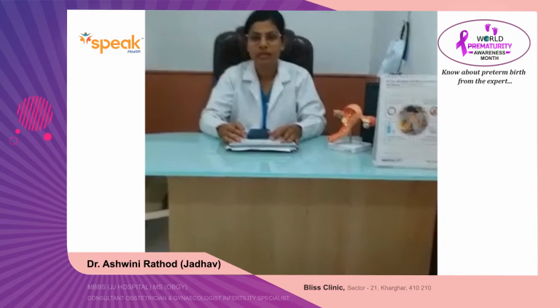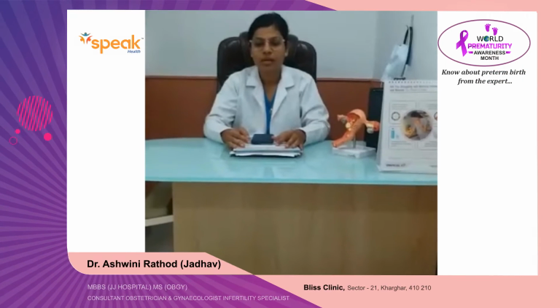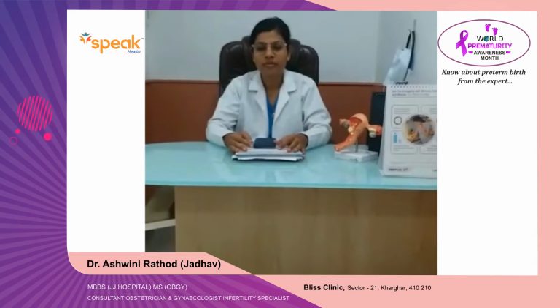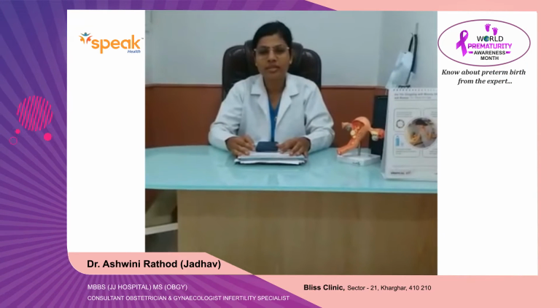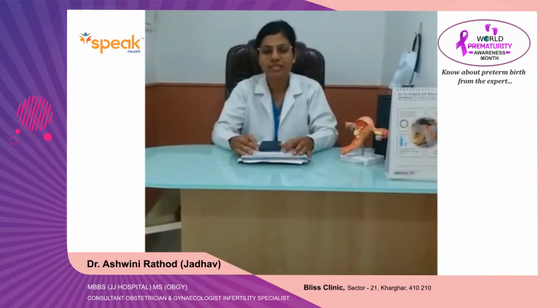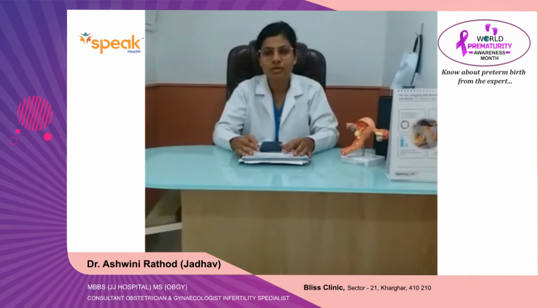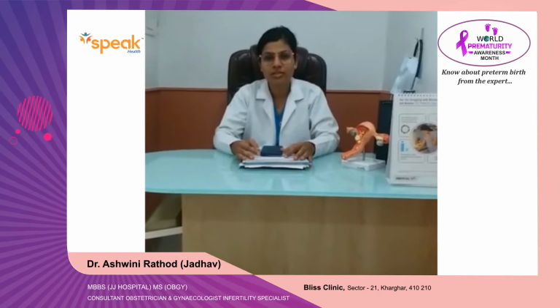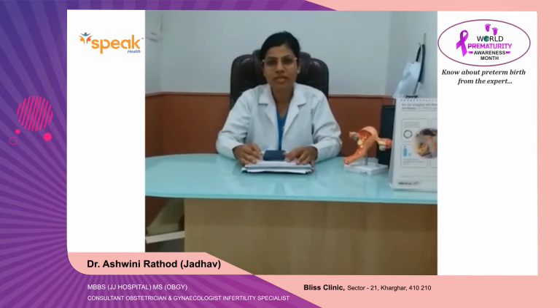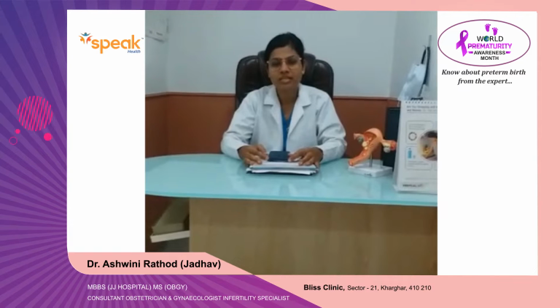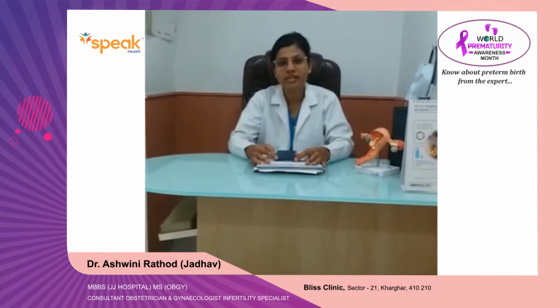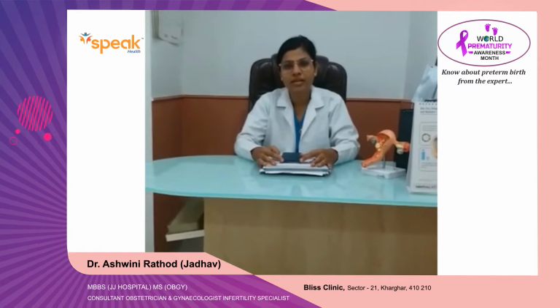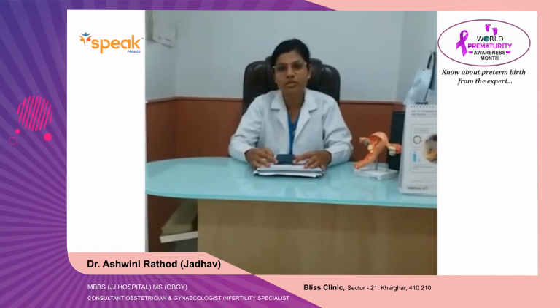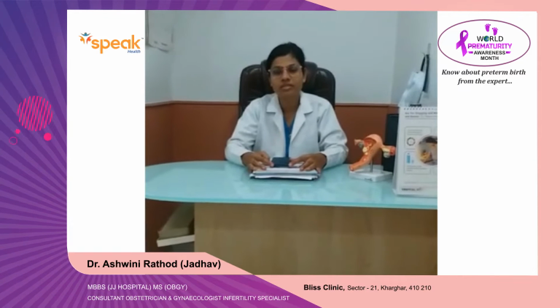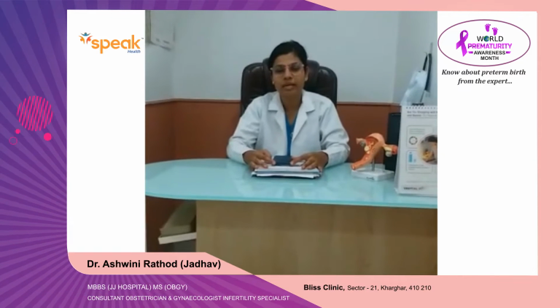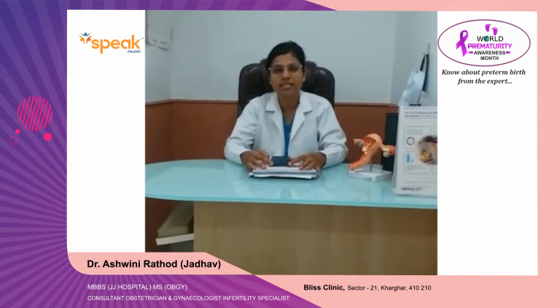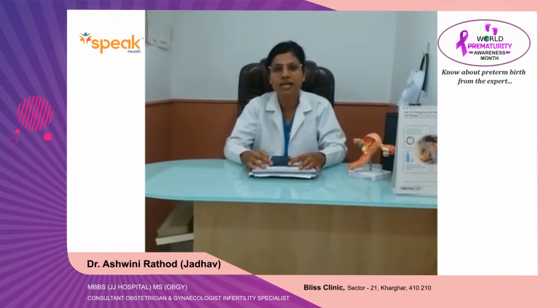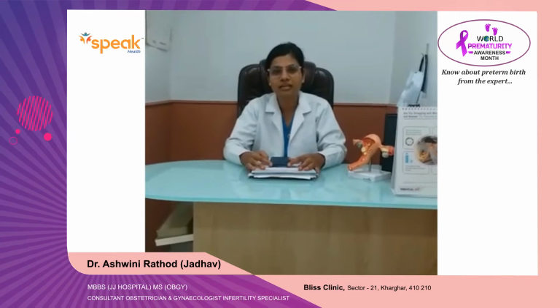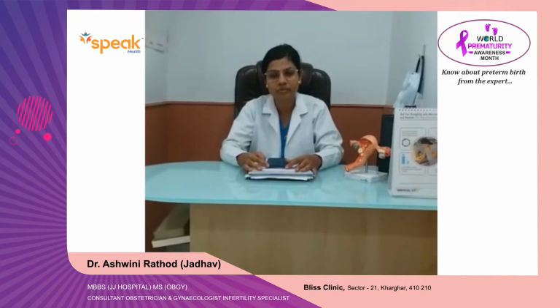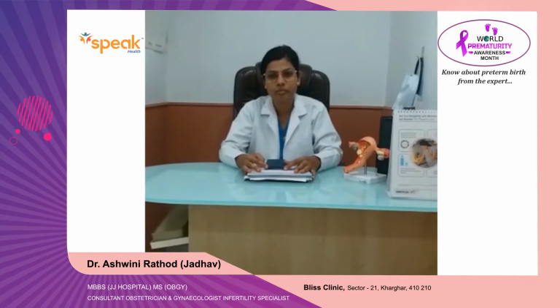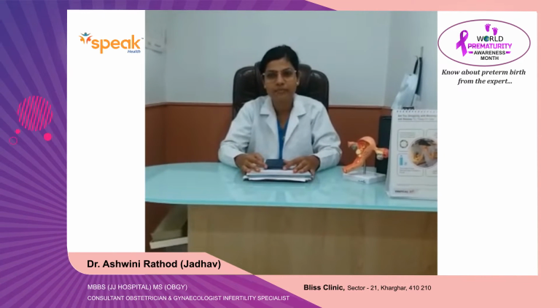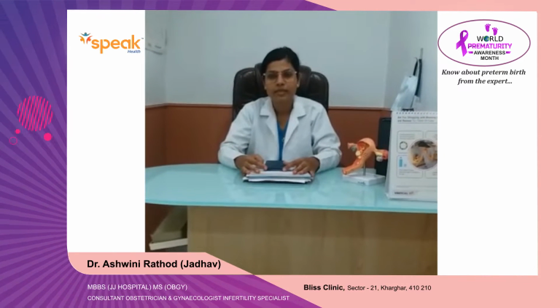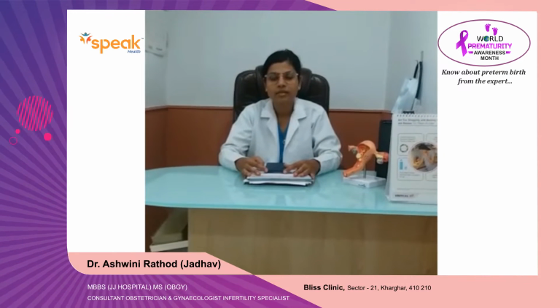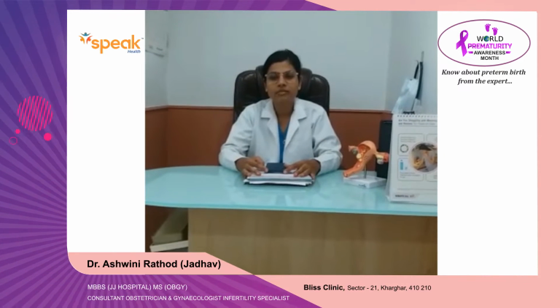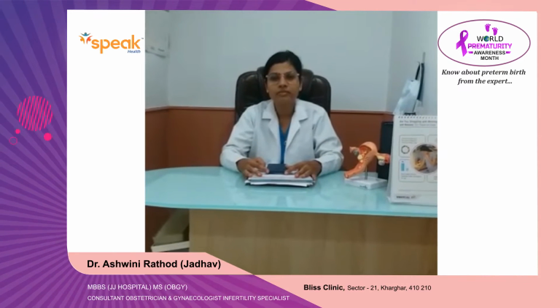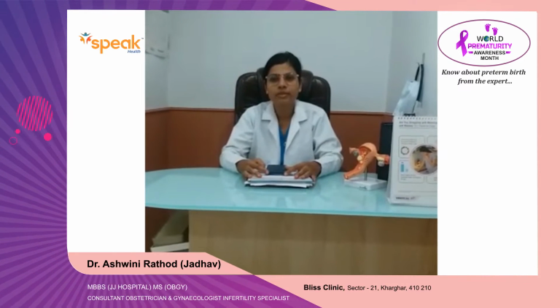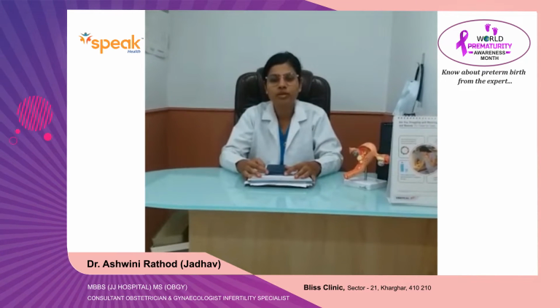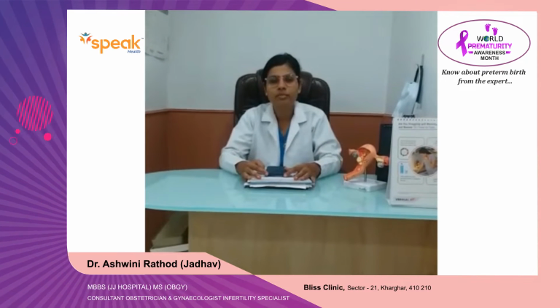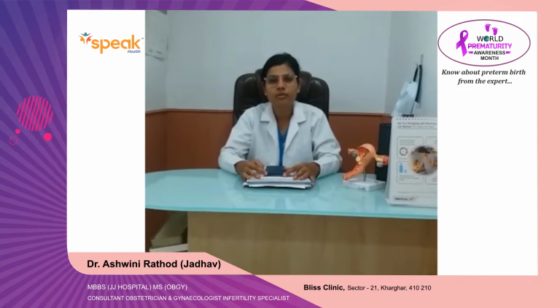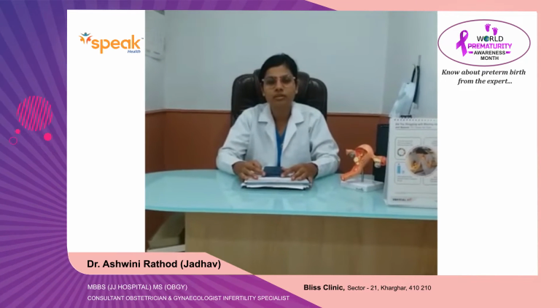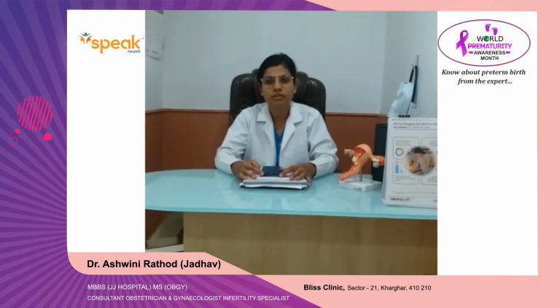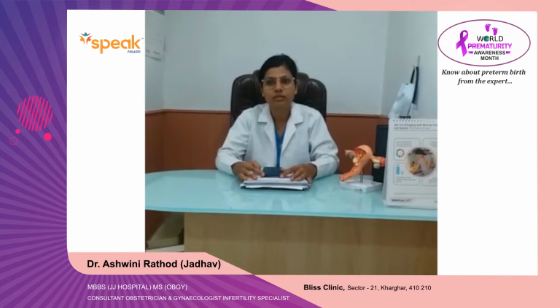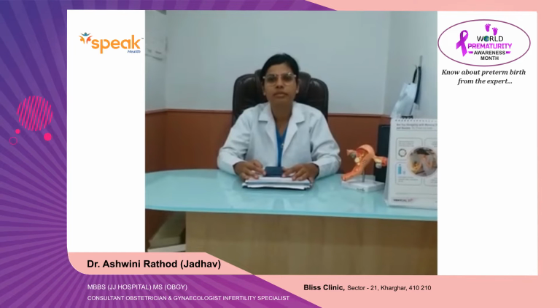Hello everybody, this is Dr. Ashwini, consultant gynecologist practicing in Kharghar, Navi Mumbai. Here we will be talking about preterm labor.